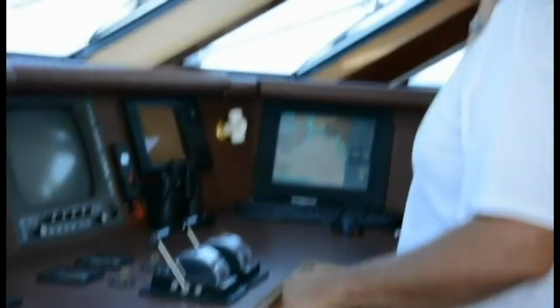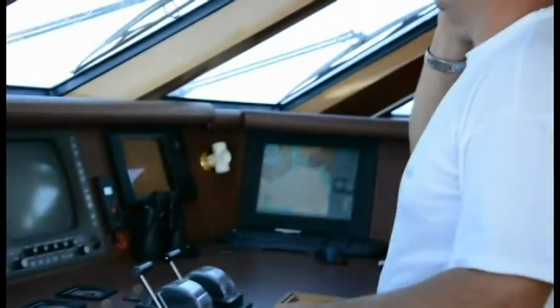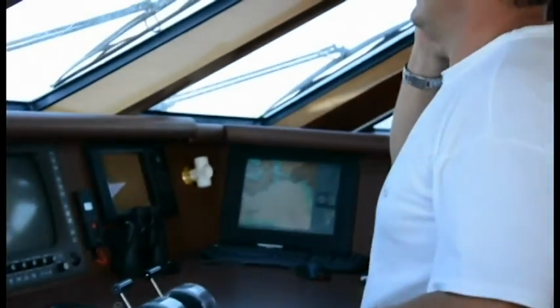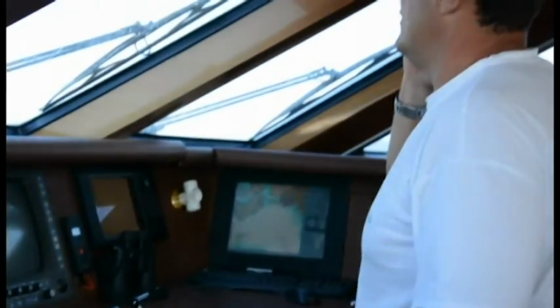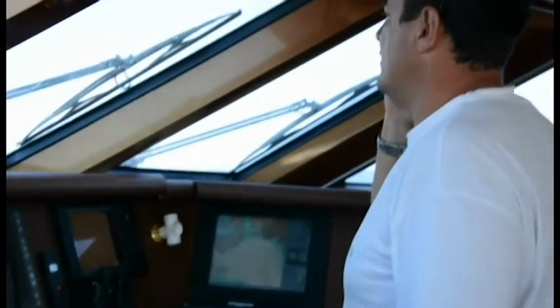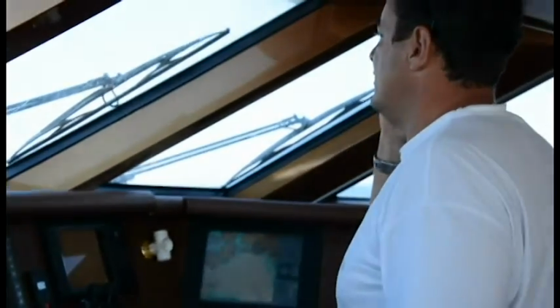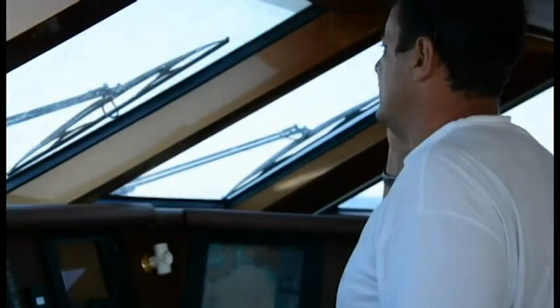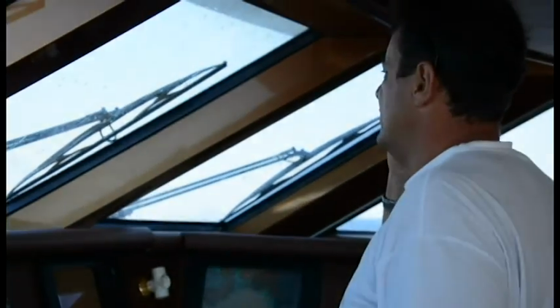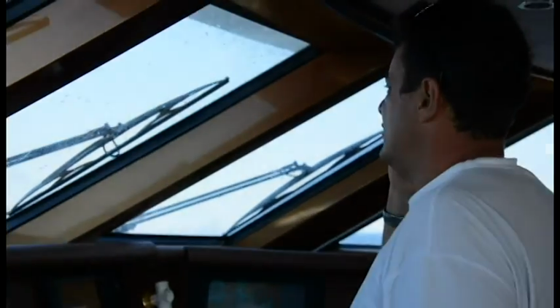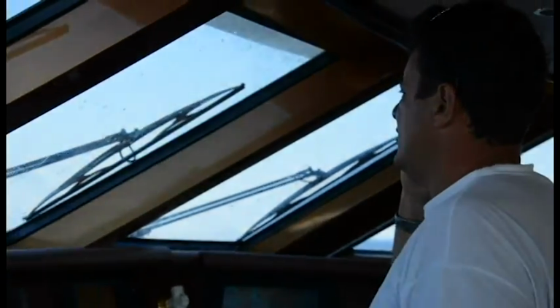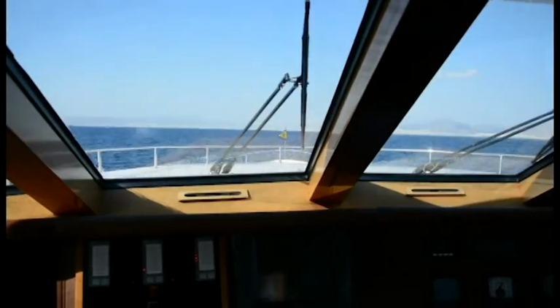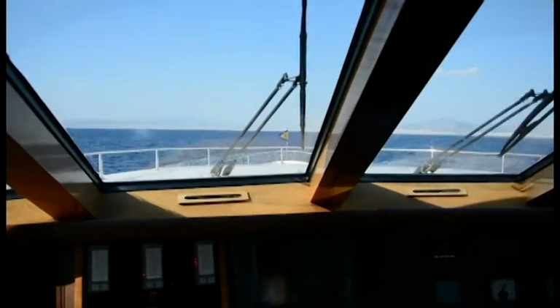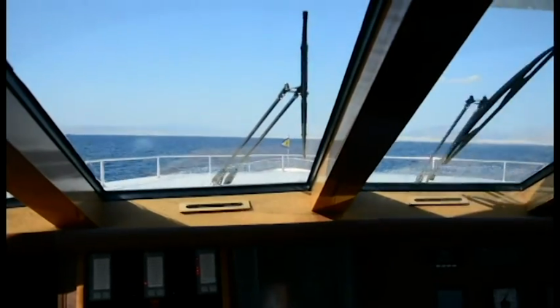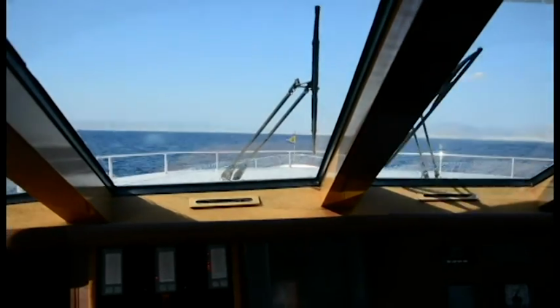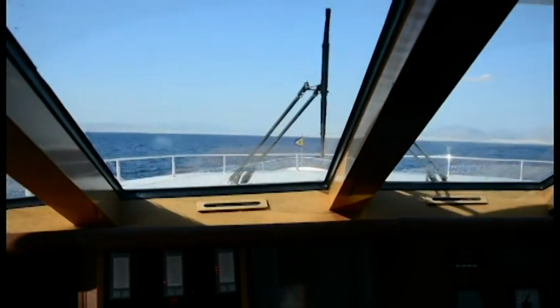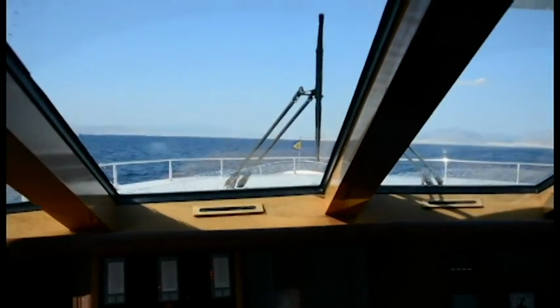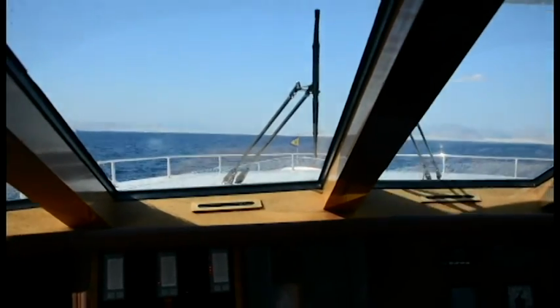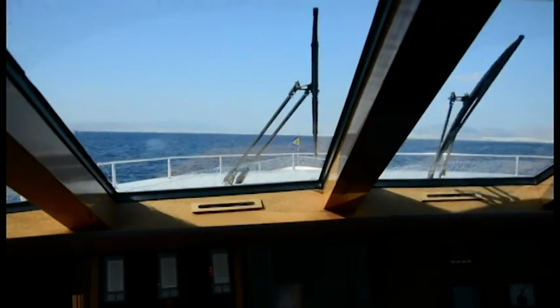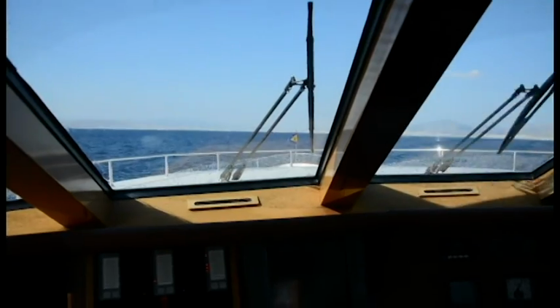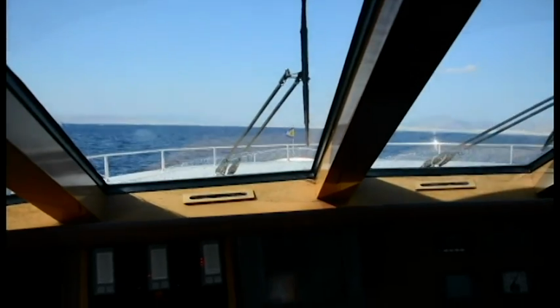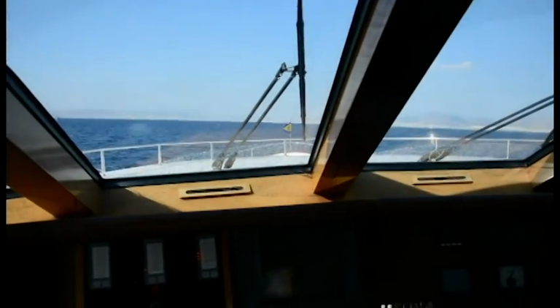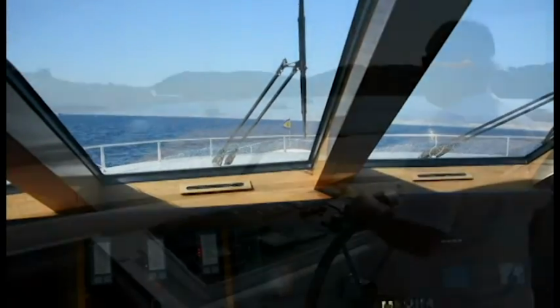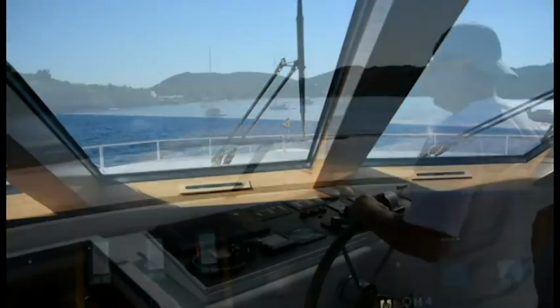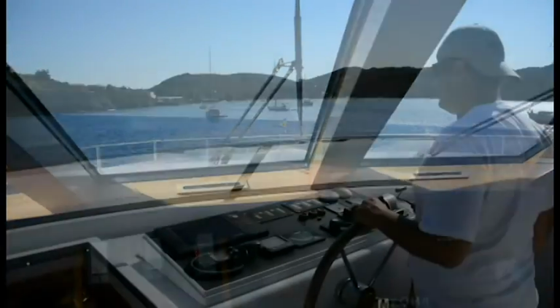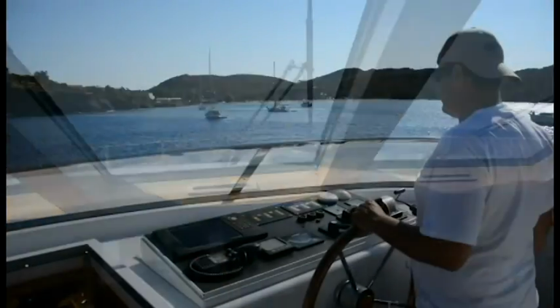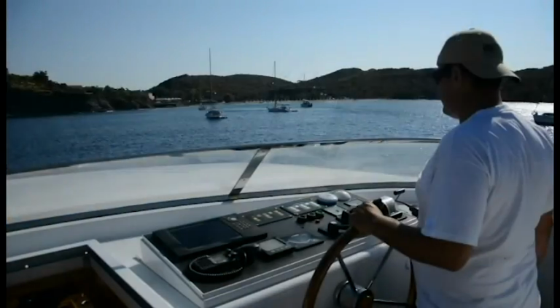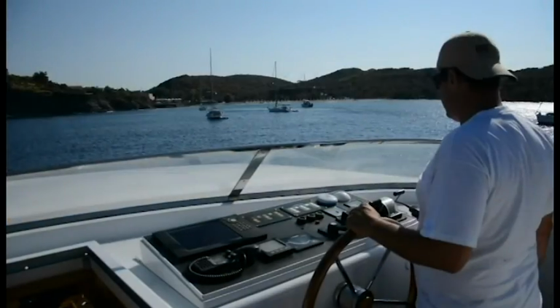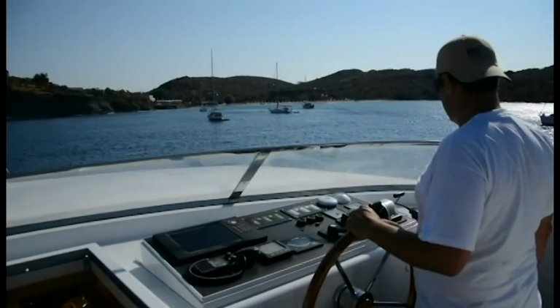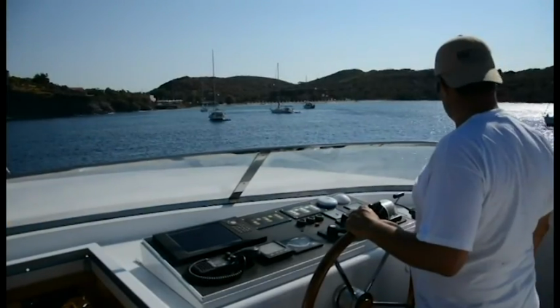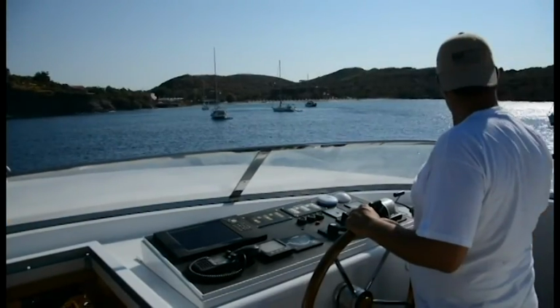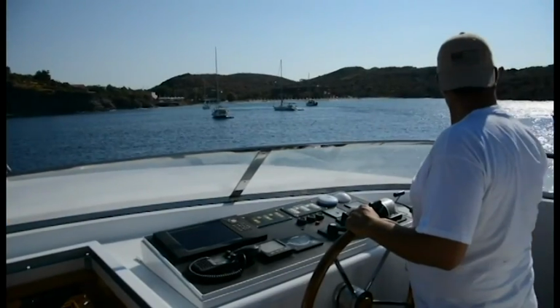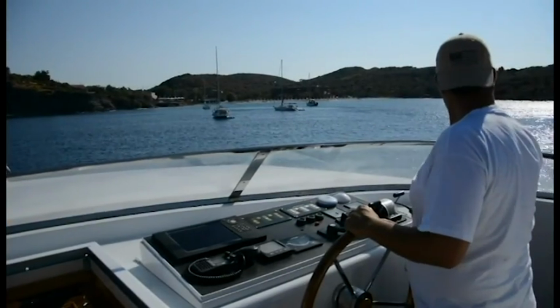Knowing Linnemir and the Greek Isles so well, the captain can suggest itineraries that make the most of your time aboard.